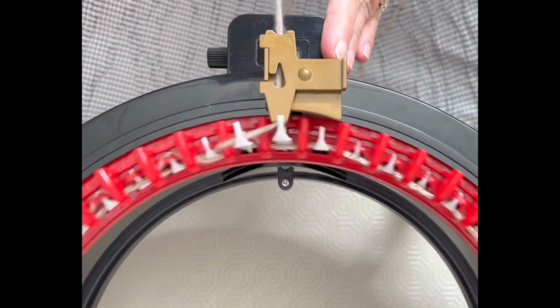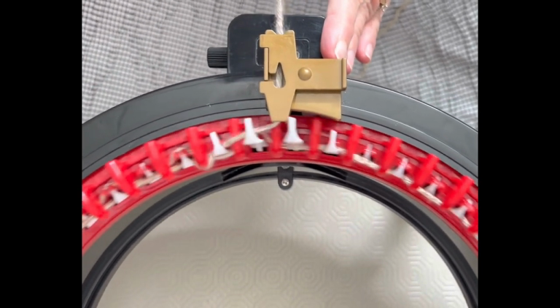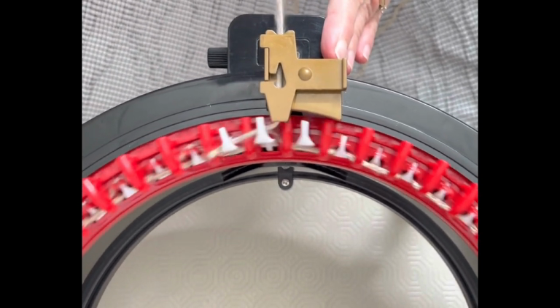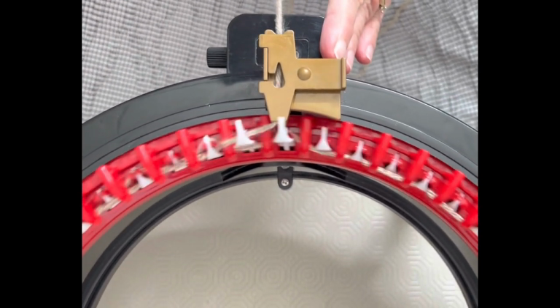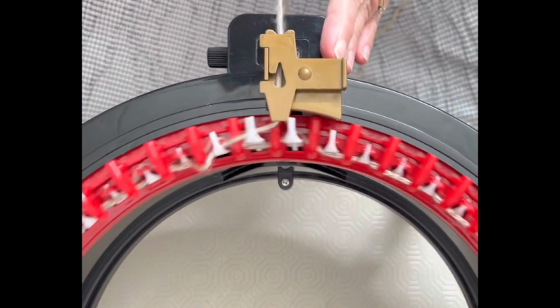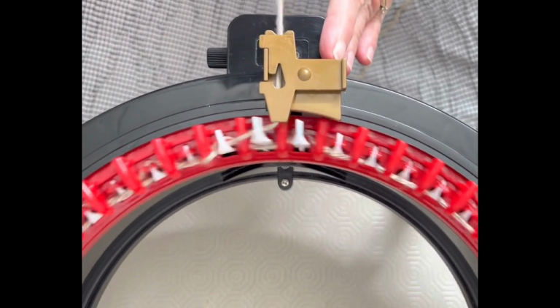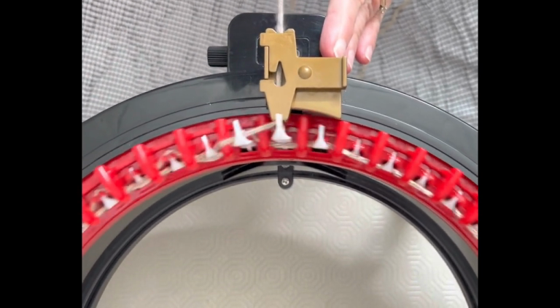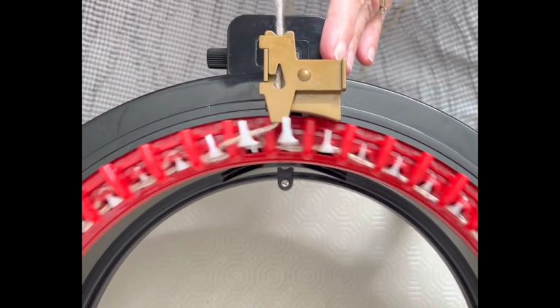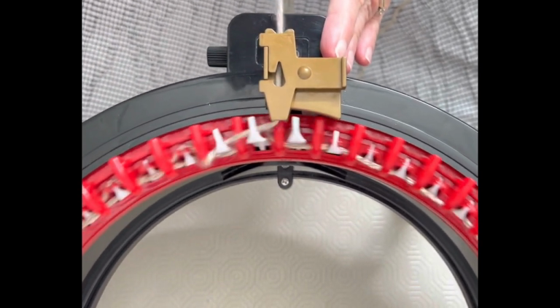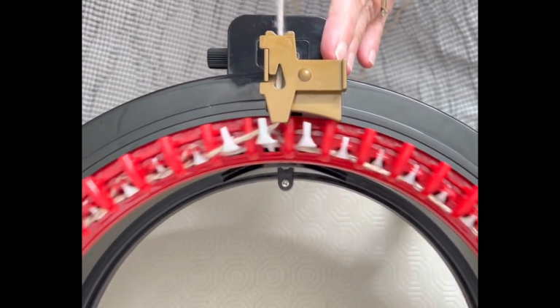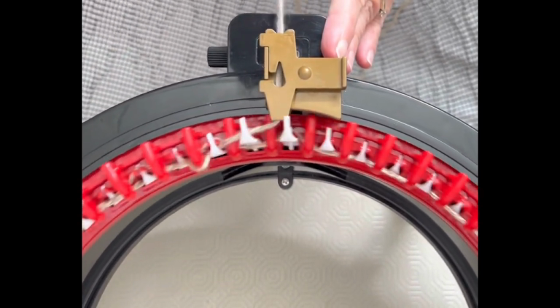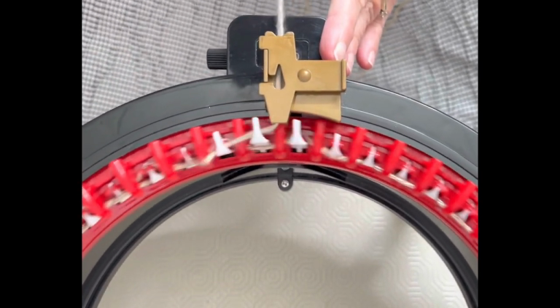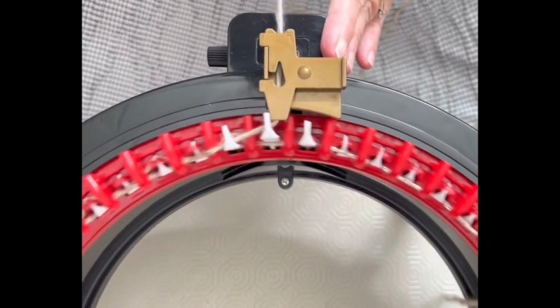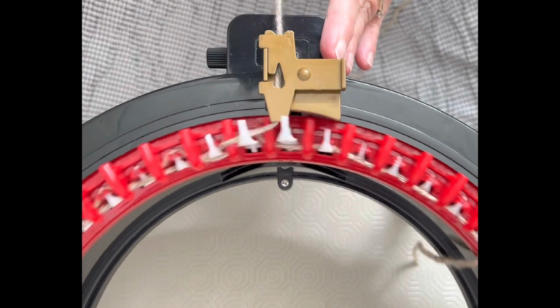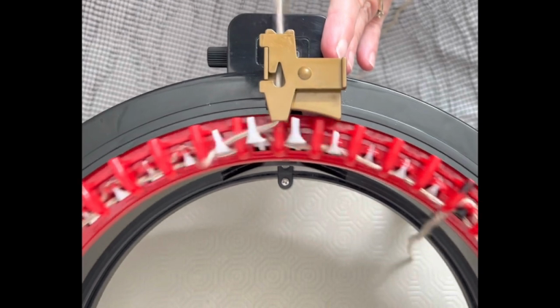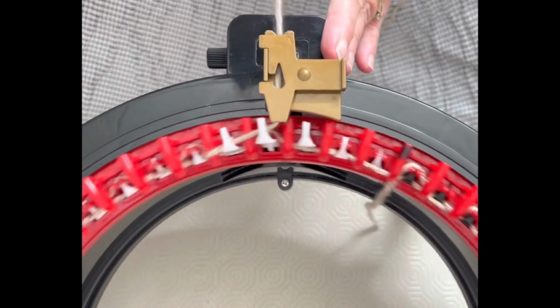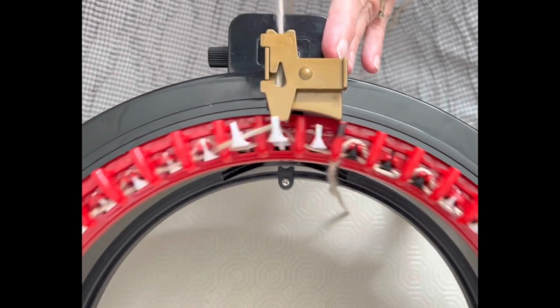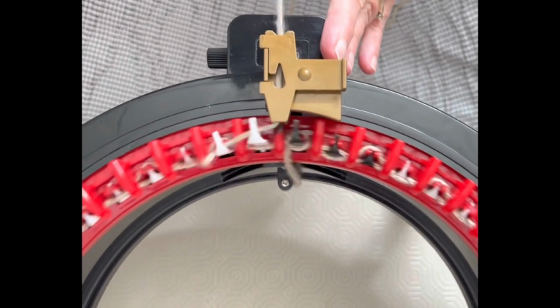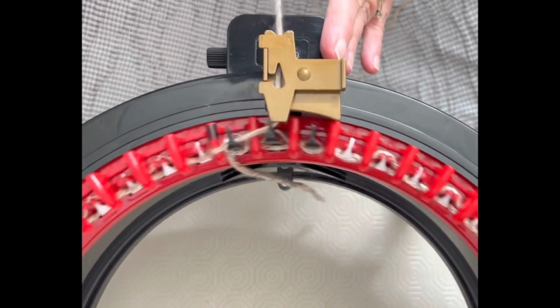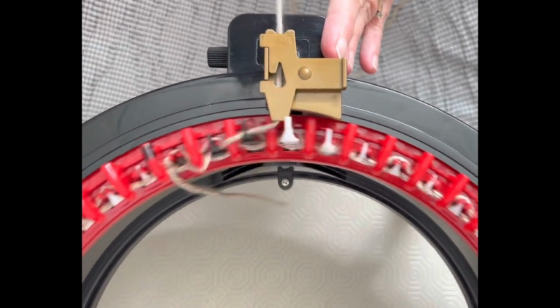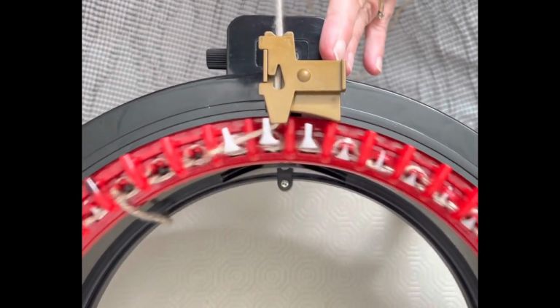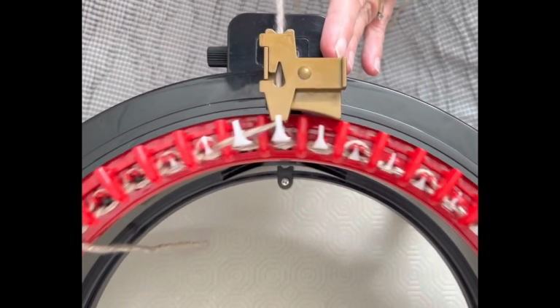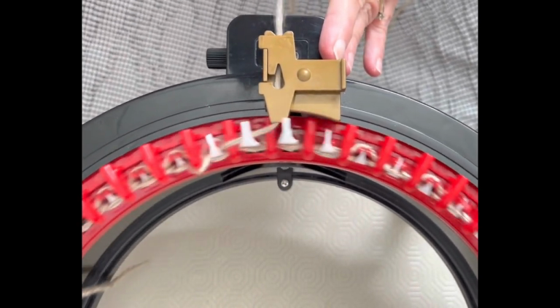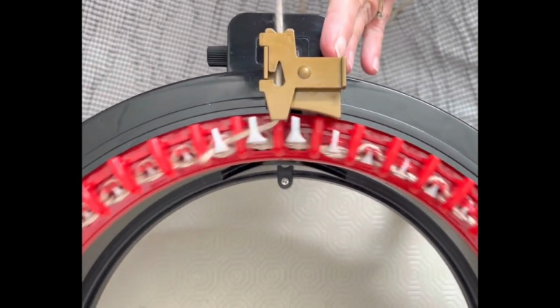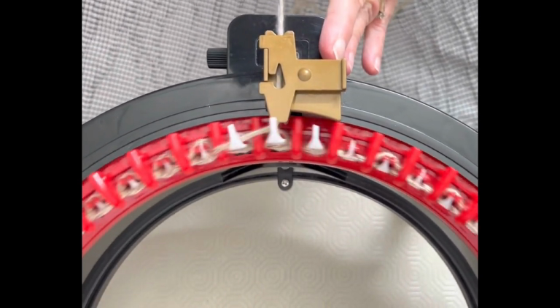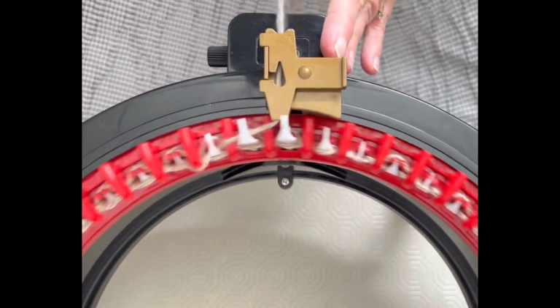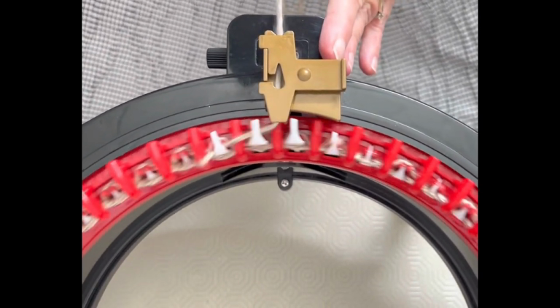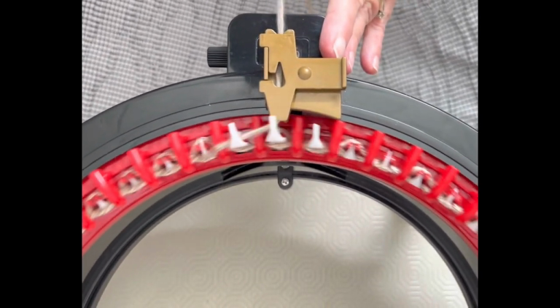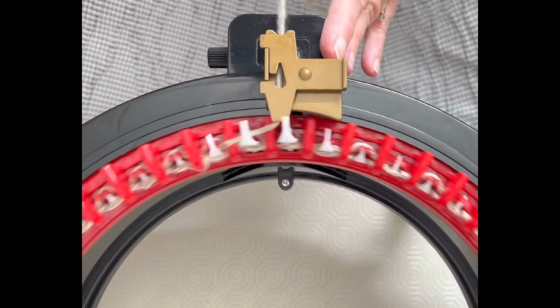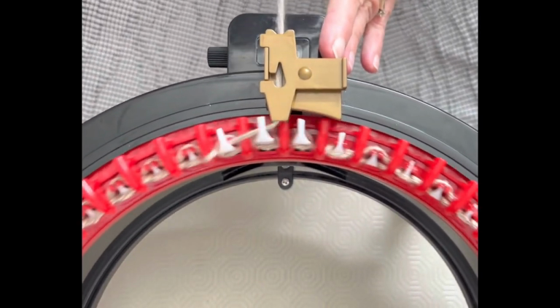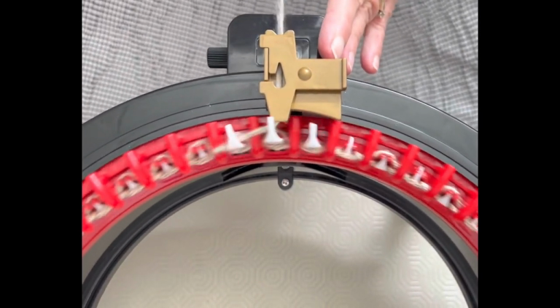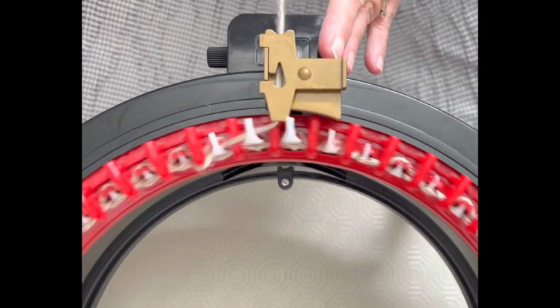I'm going to do seven rows of waste yarn, just knitting straight like this. When I get seven rows, I'll see you back.